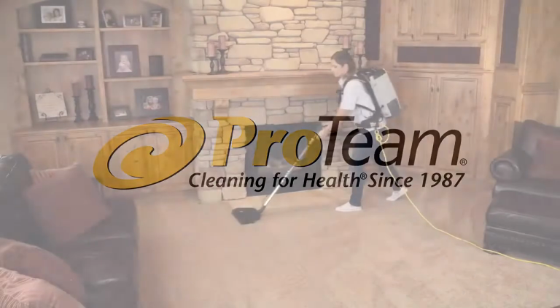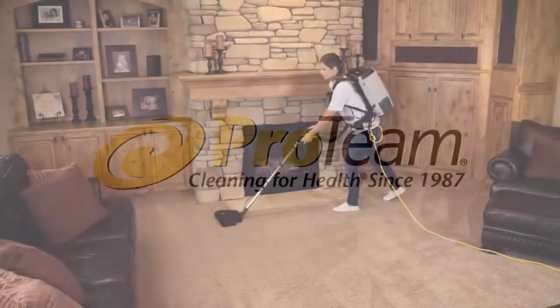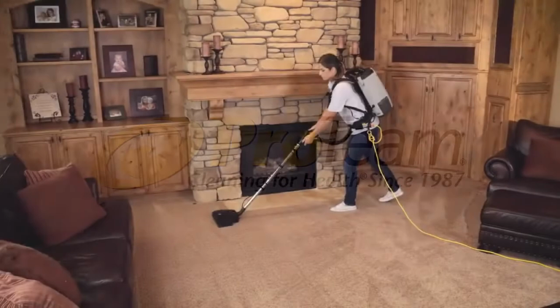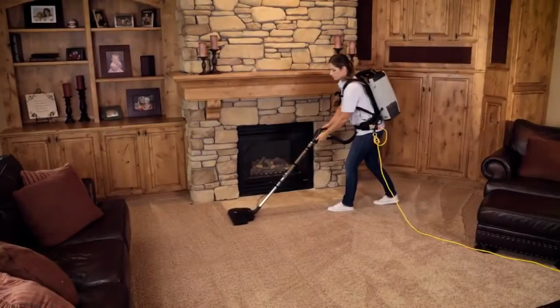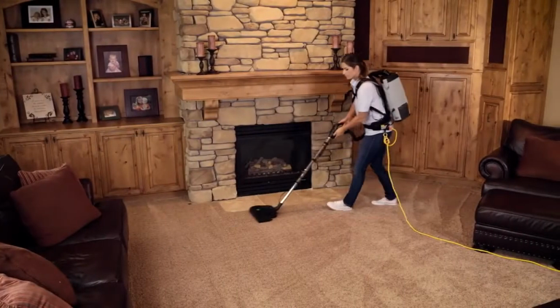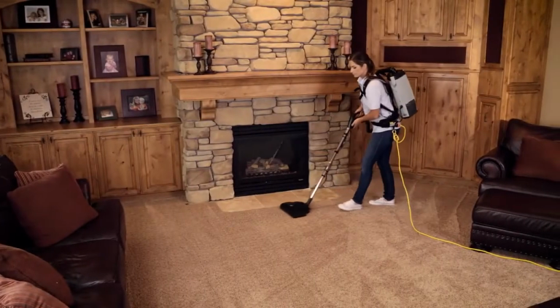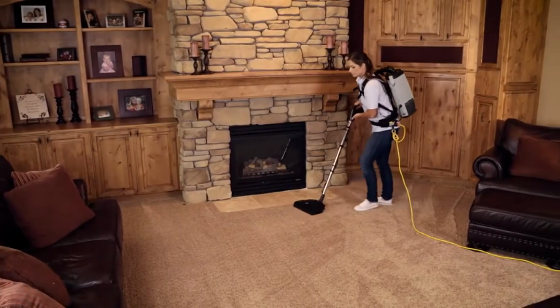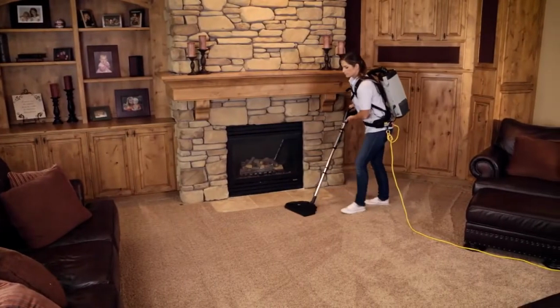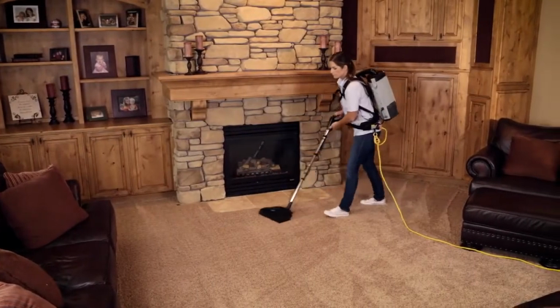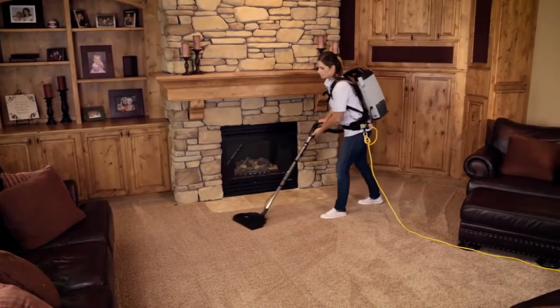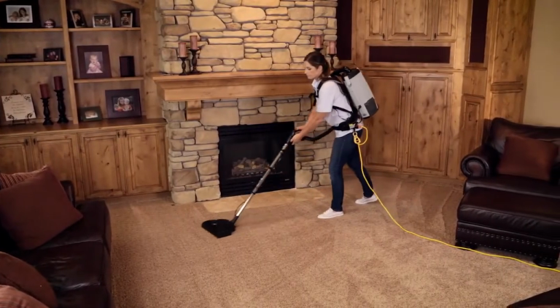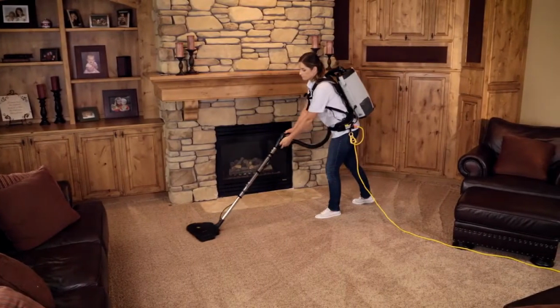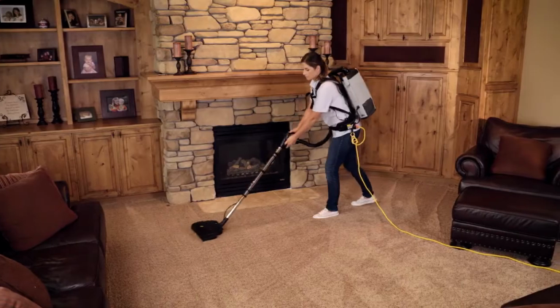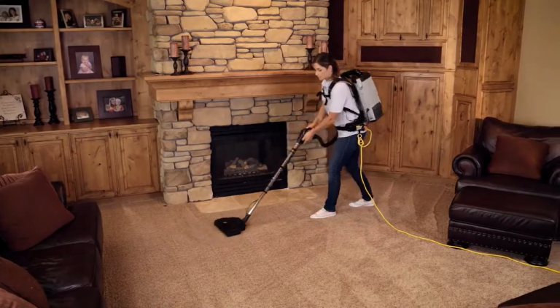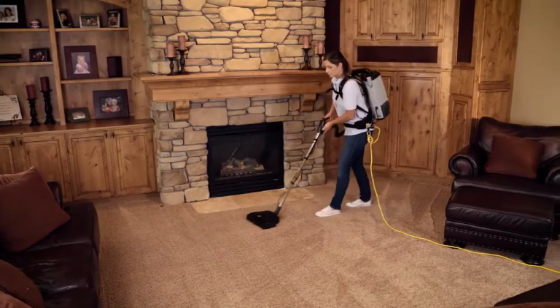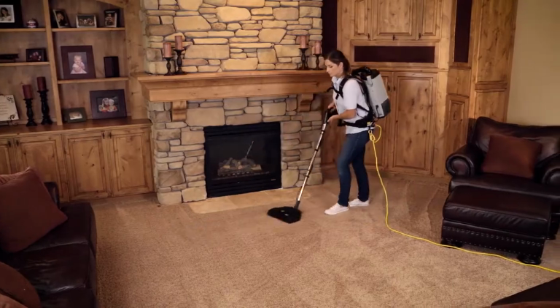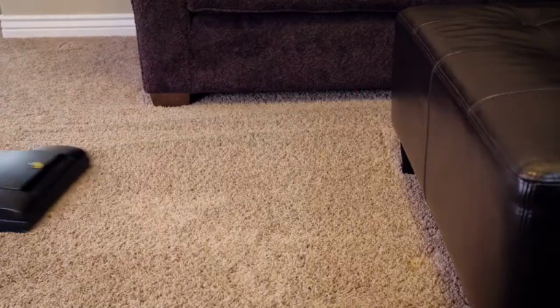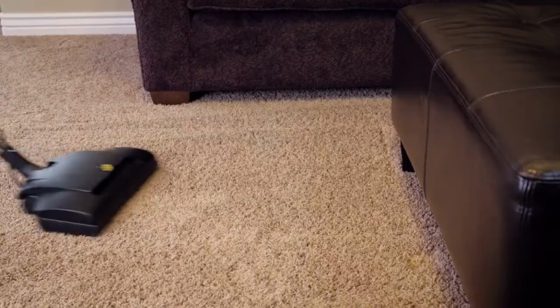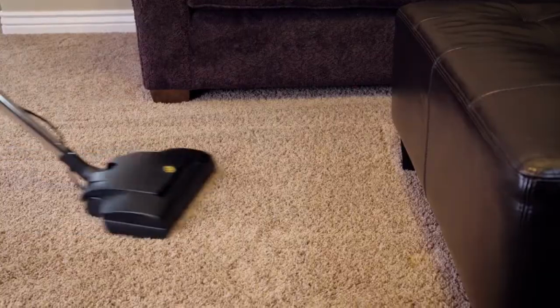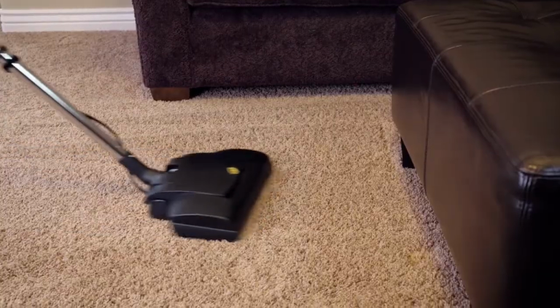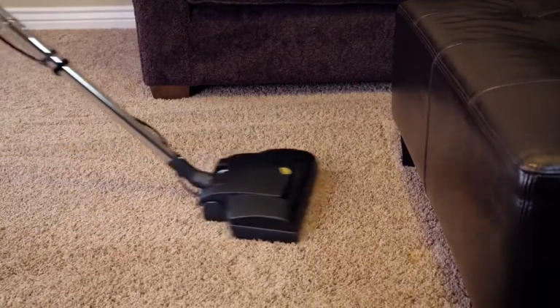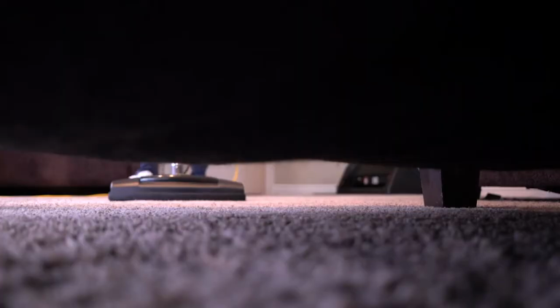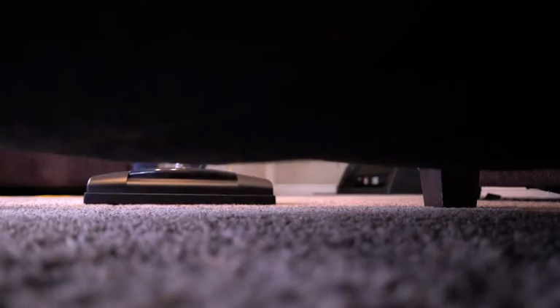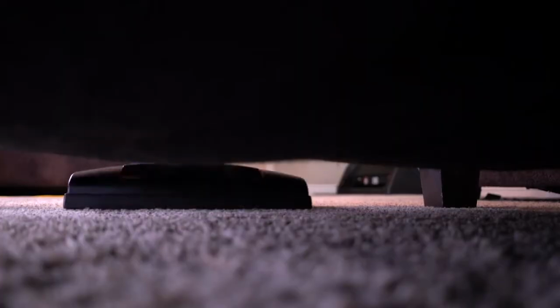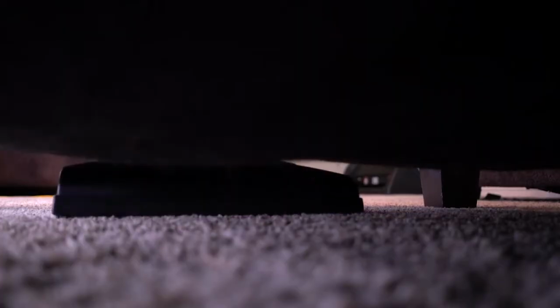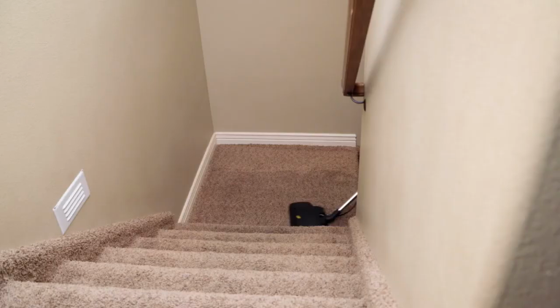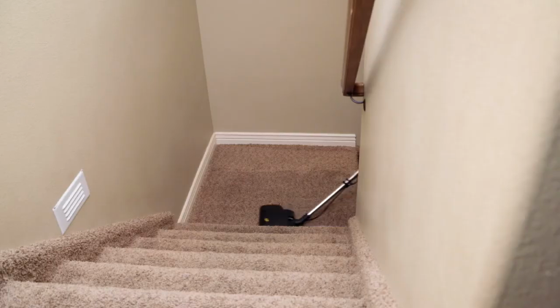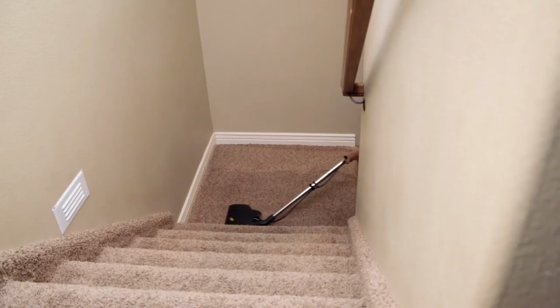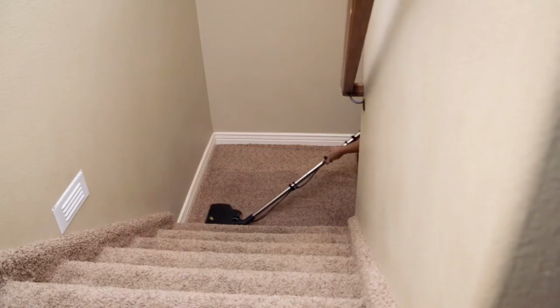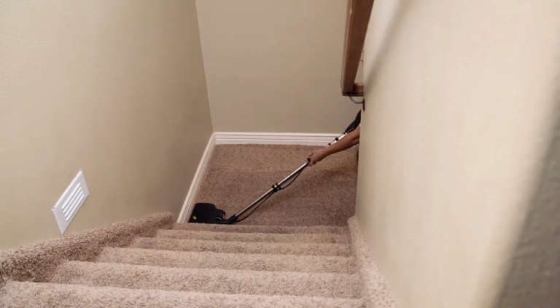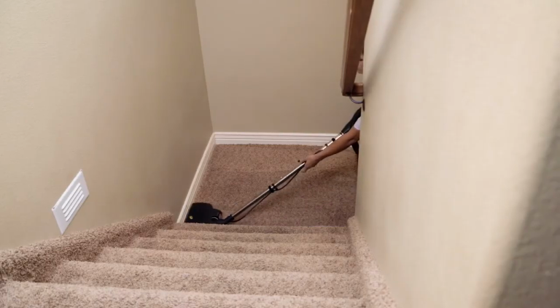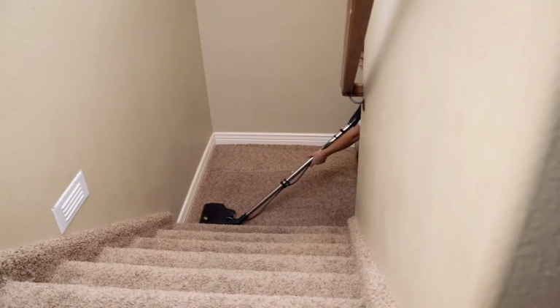A lightweight ProTeam backpack vacuum is a fast, efficient and healthy way to clean.